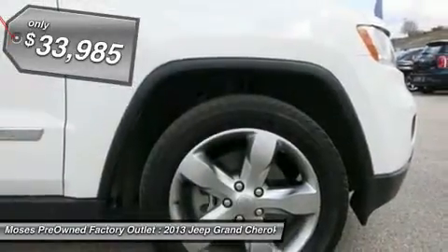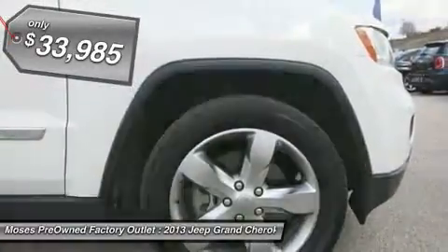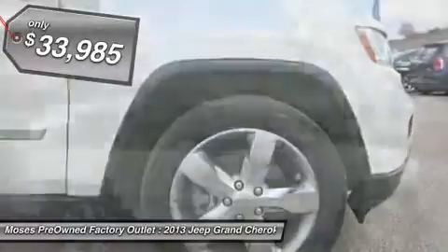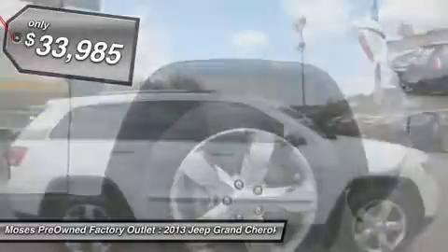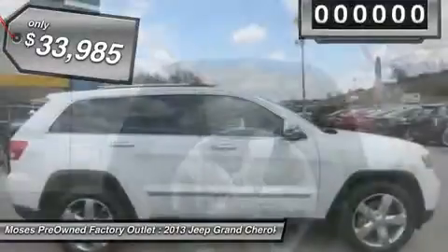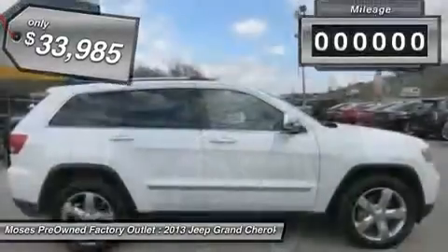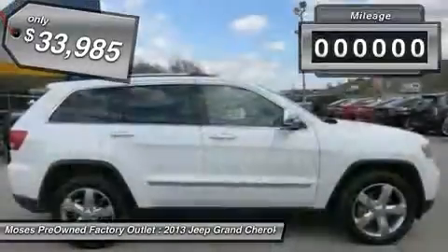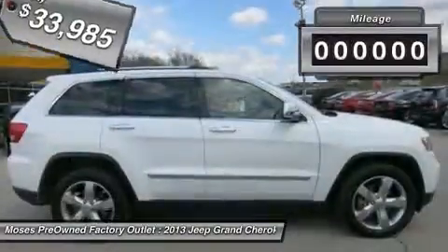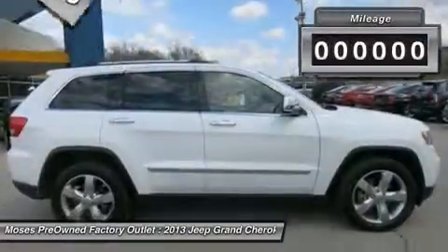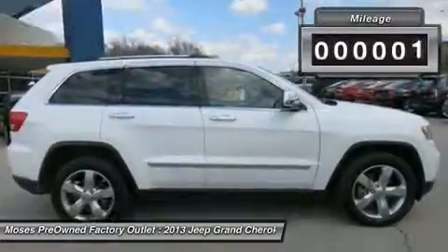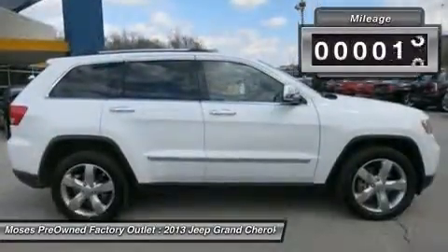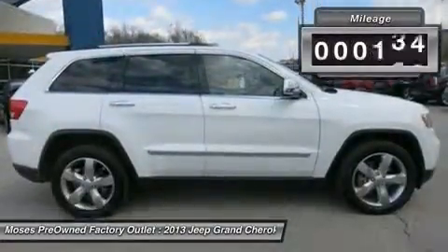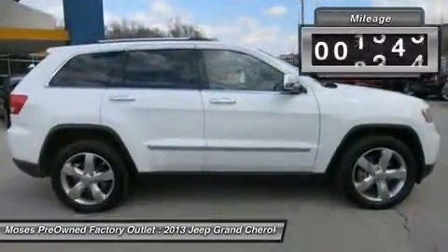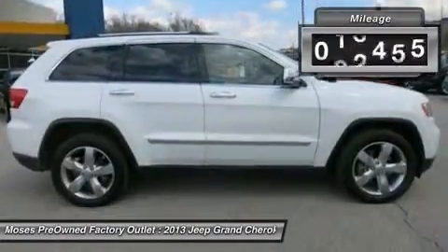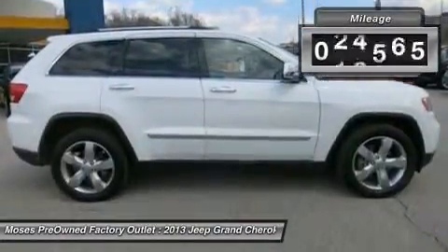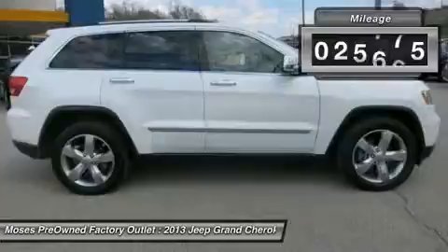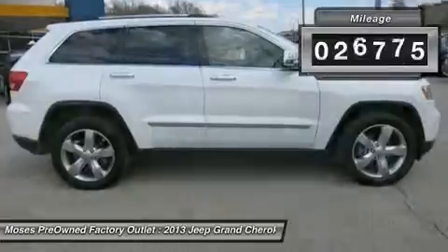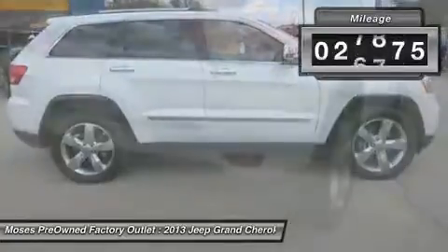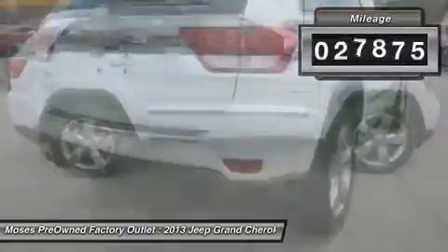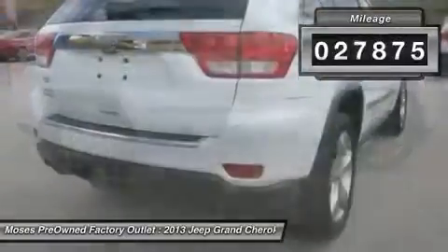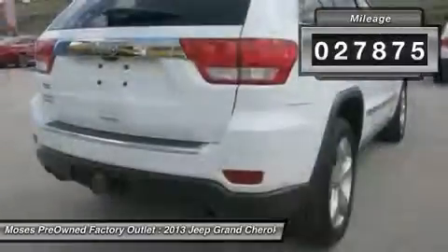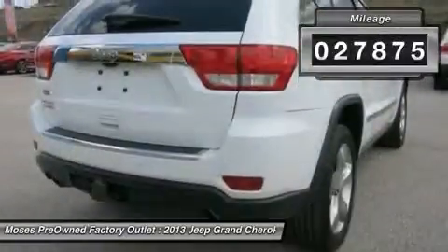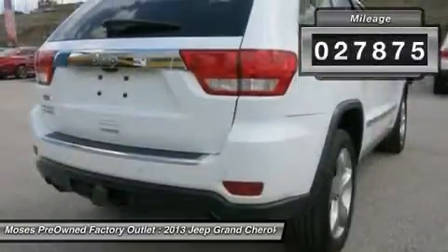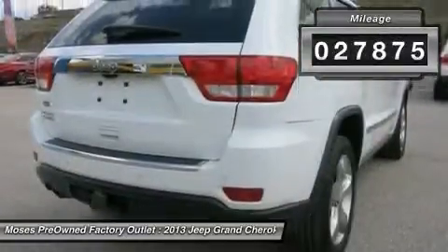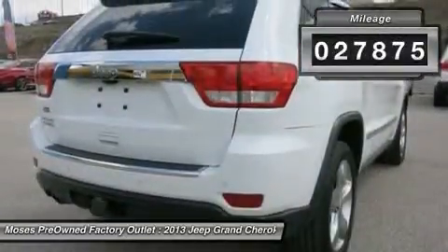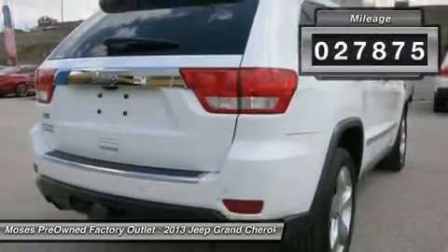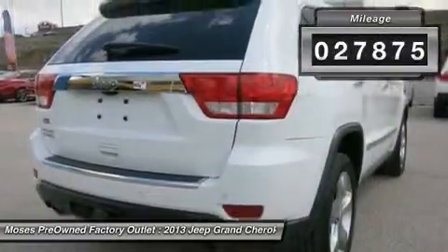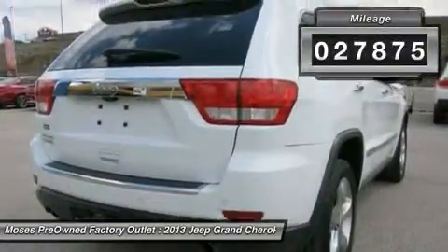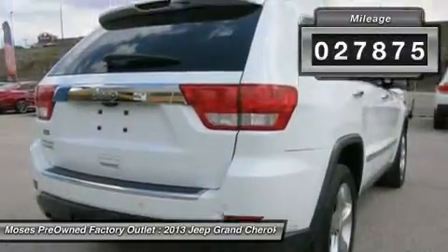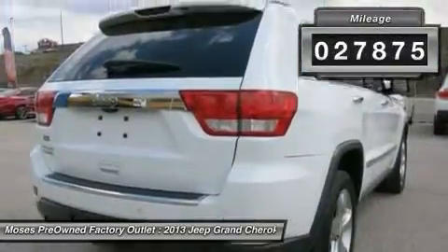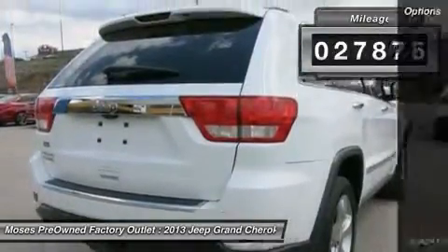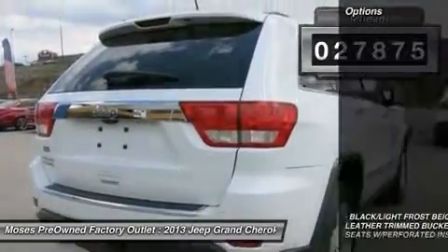Automatic climate control, keyless entry, rear camera, 4x4, and alloy wheels.